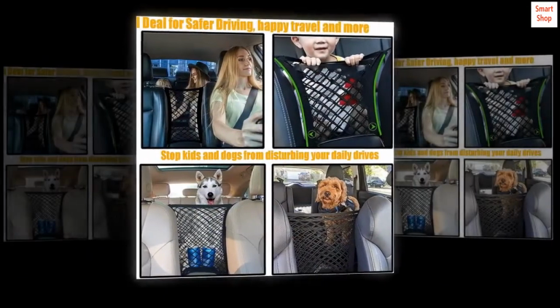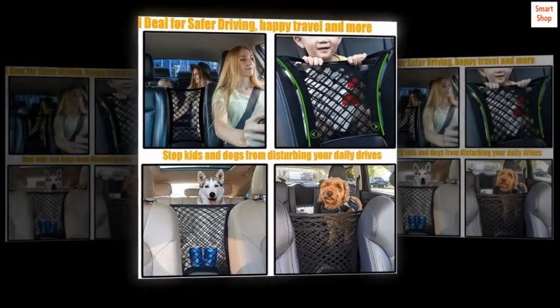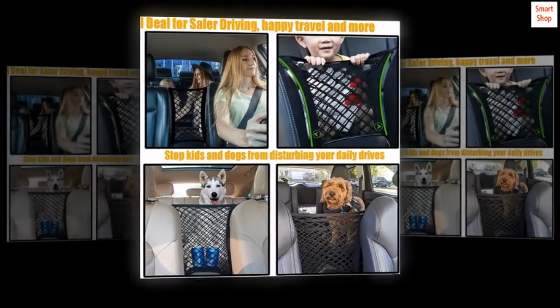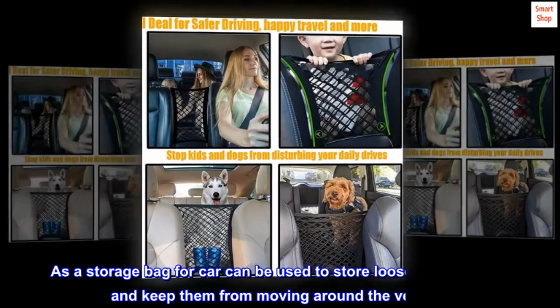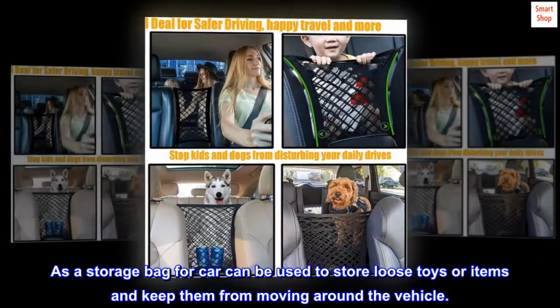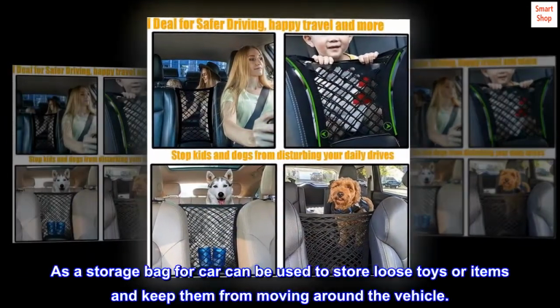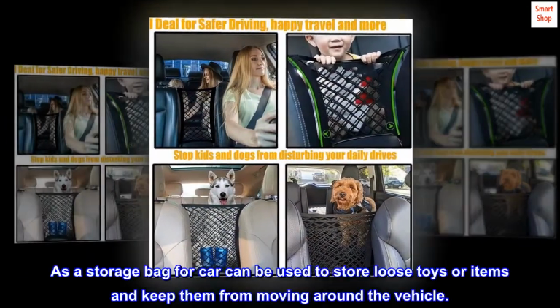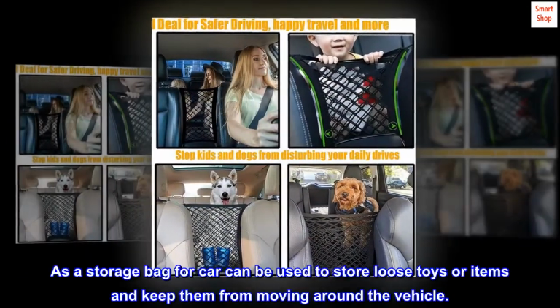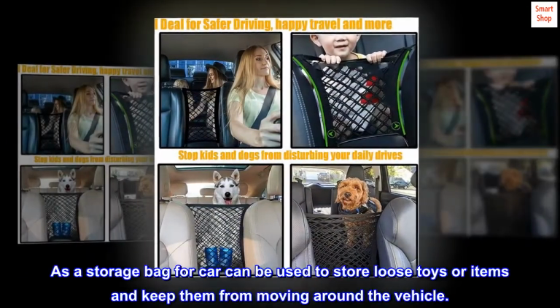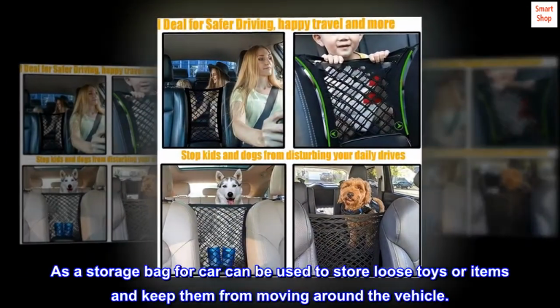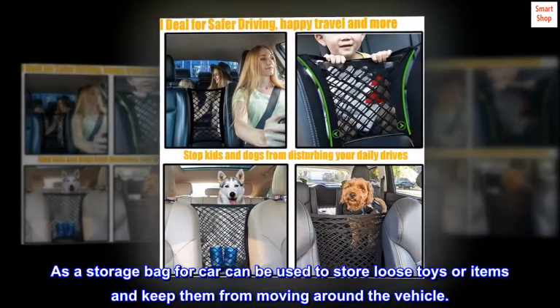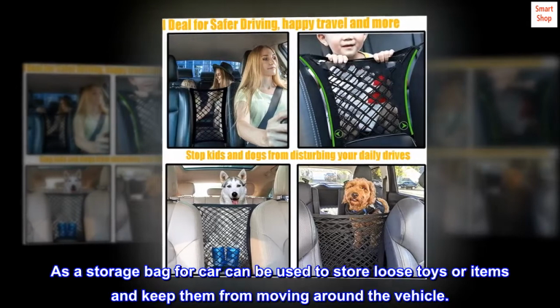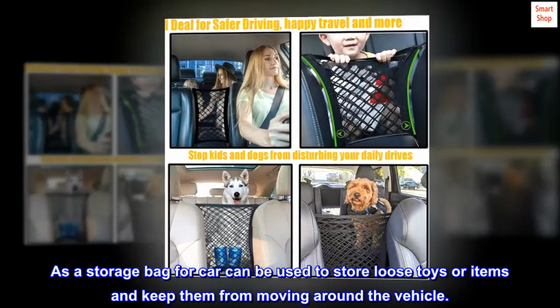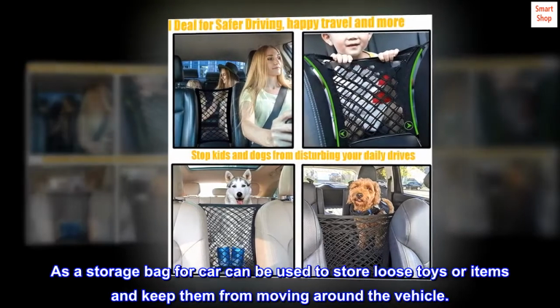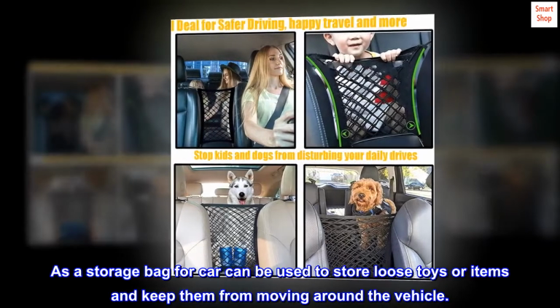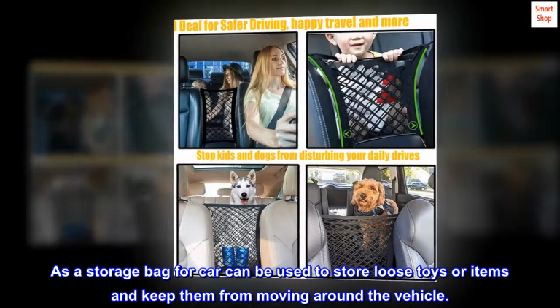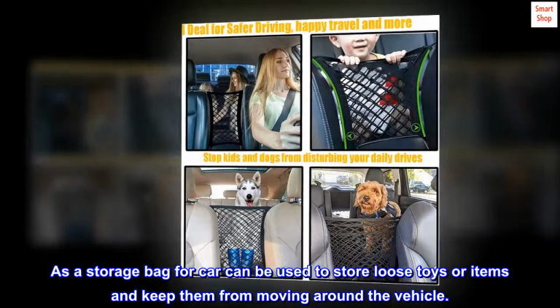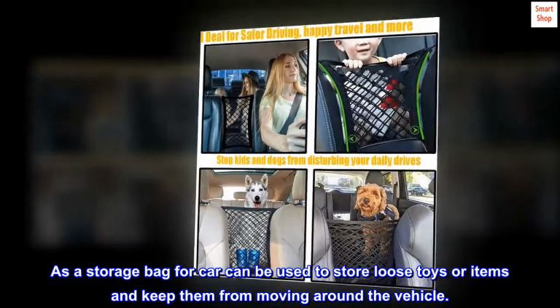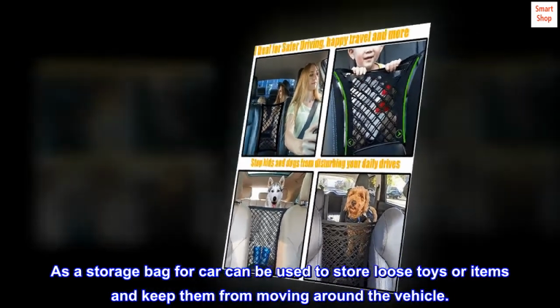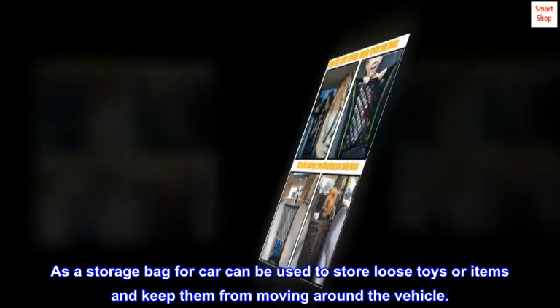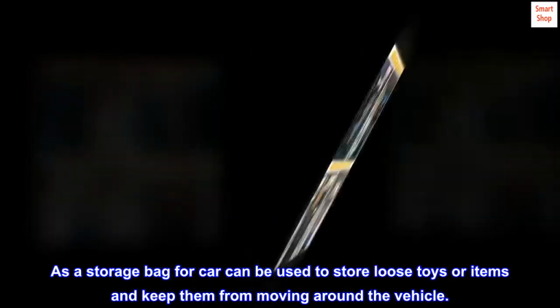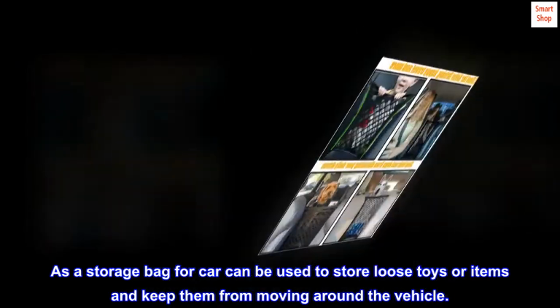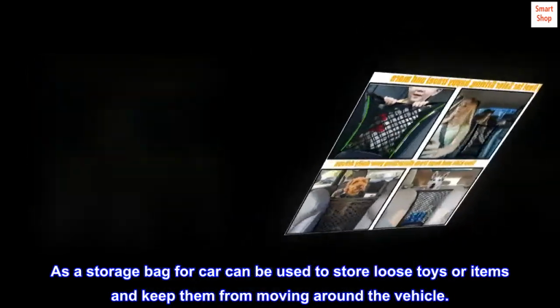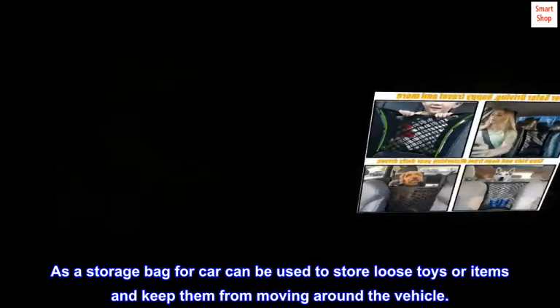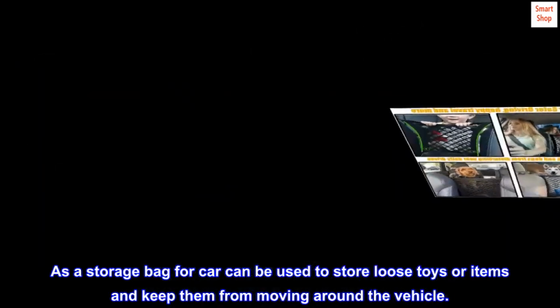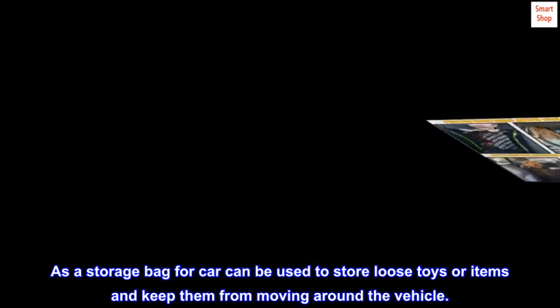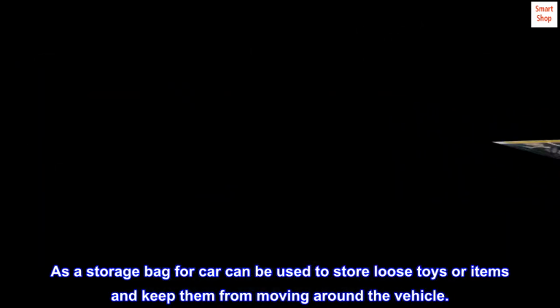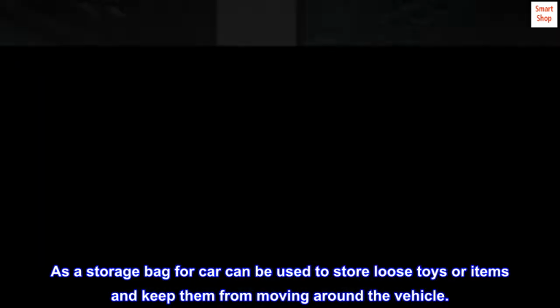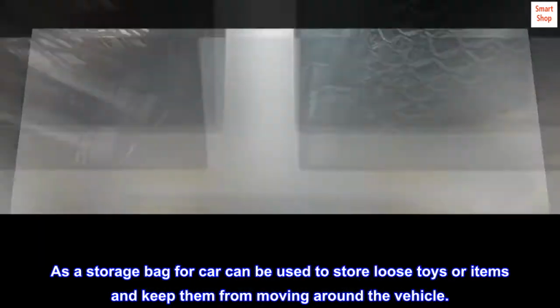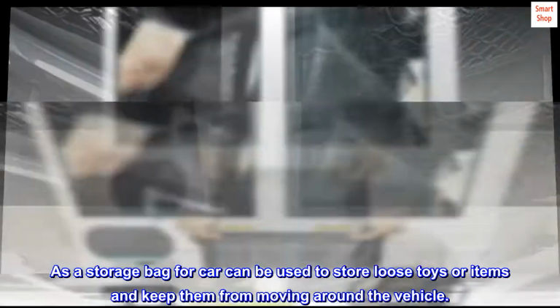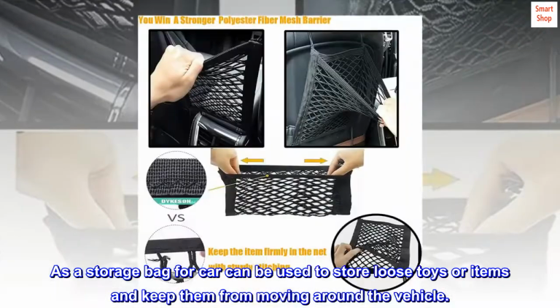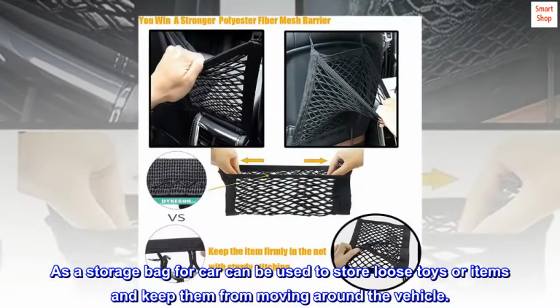As a storage bag for the car, it can be used to store loose toys or items and keep them from moving around the vehicle.